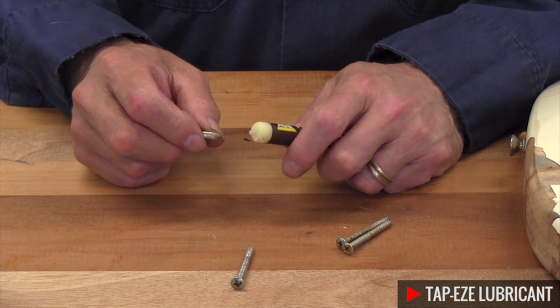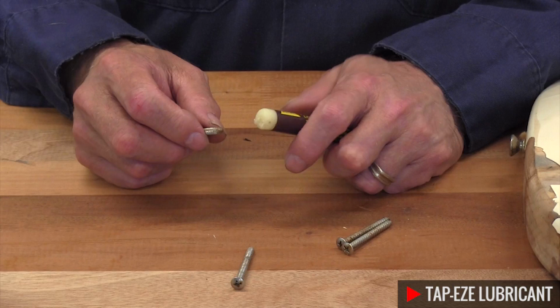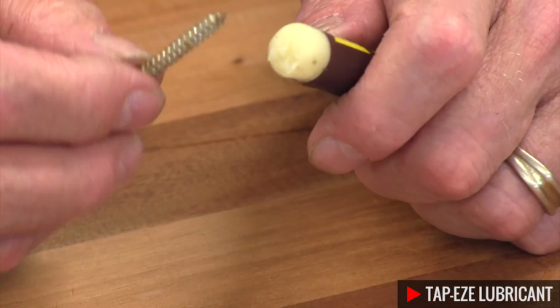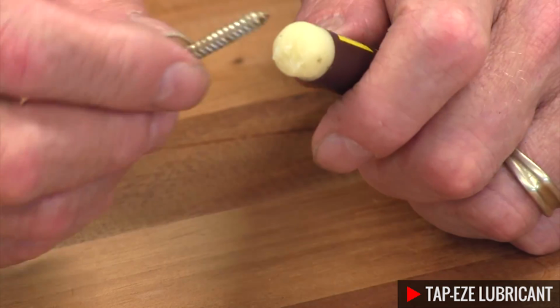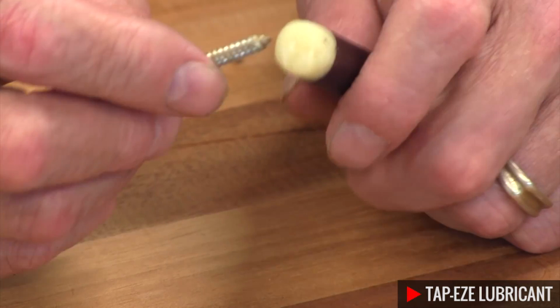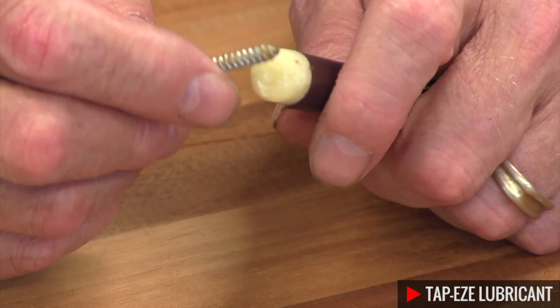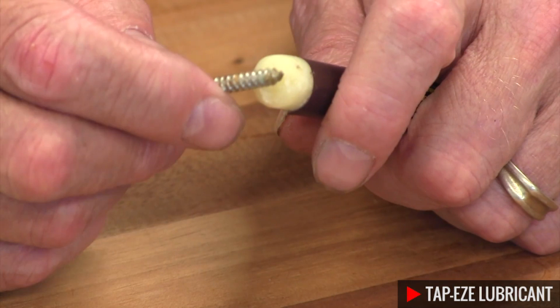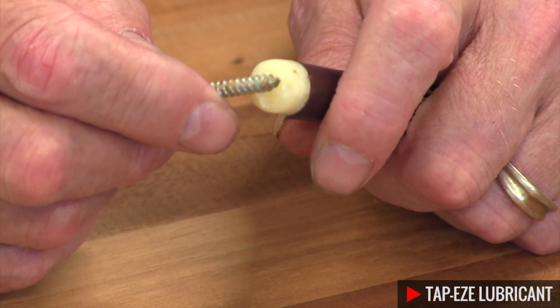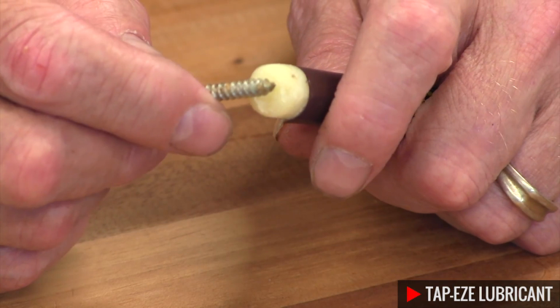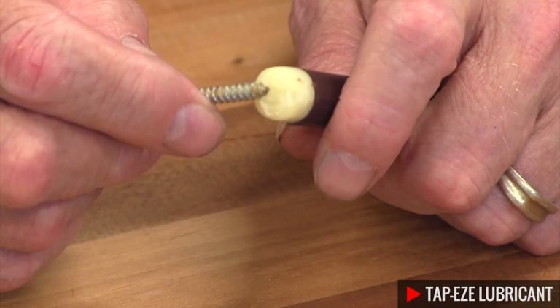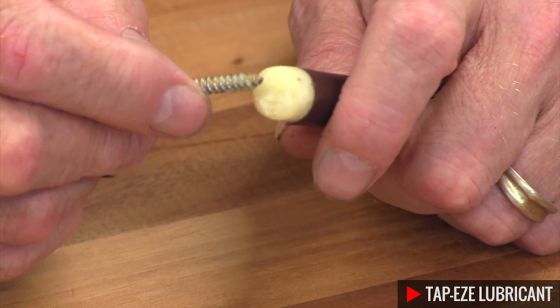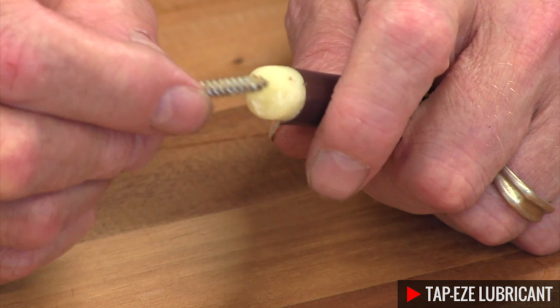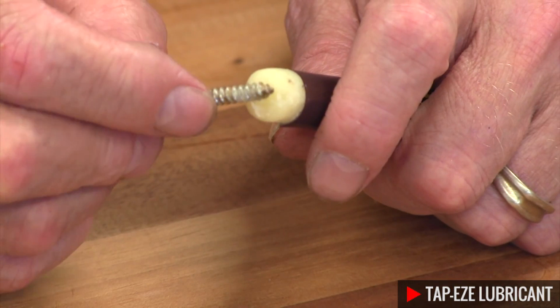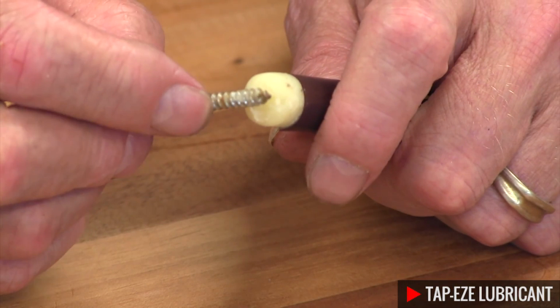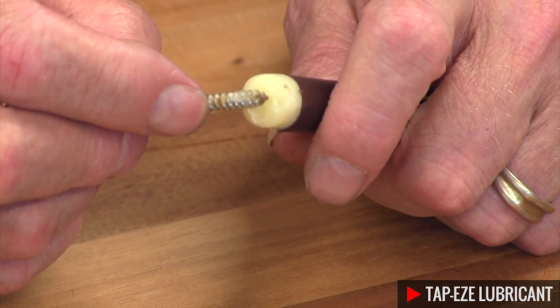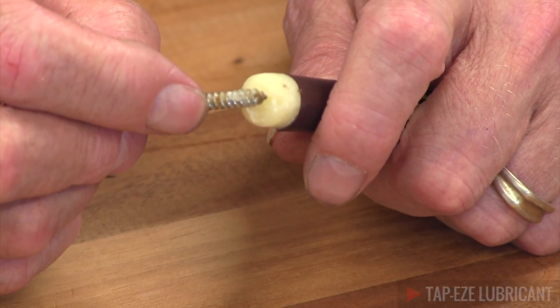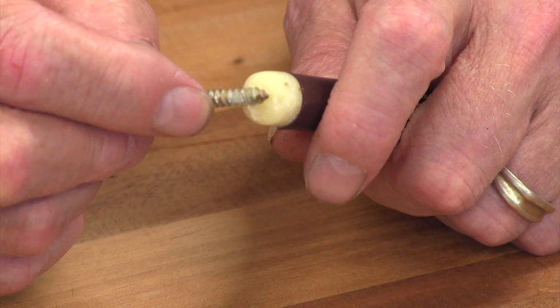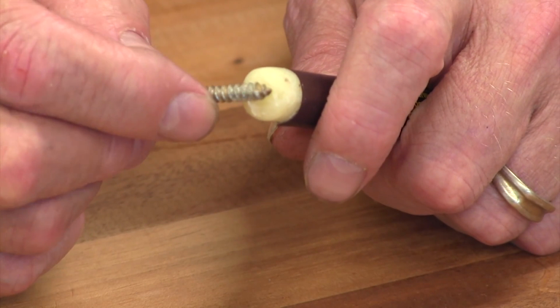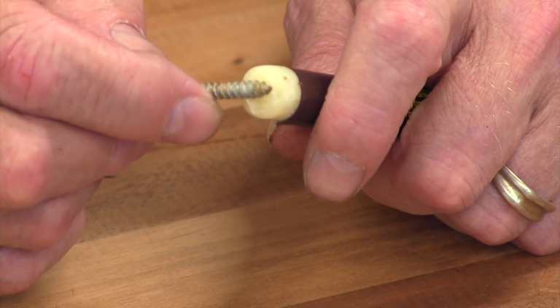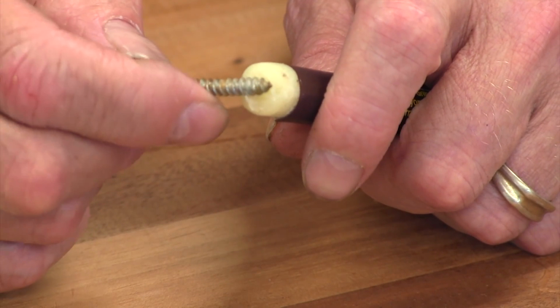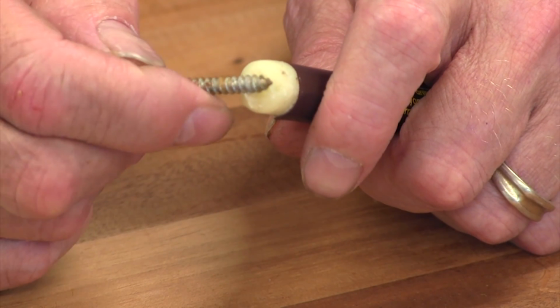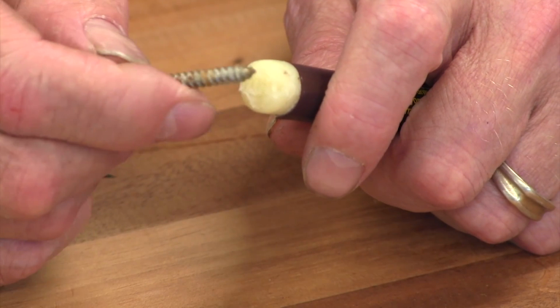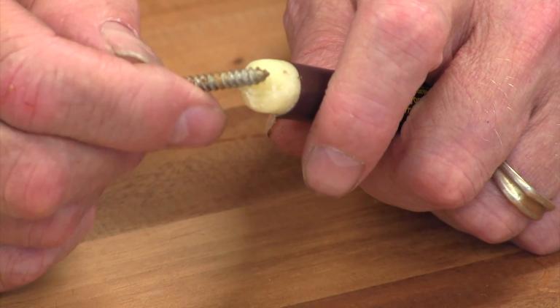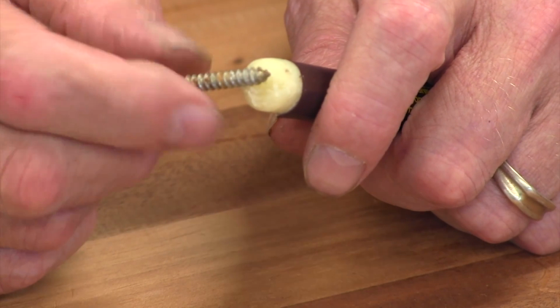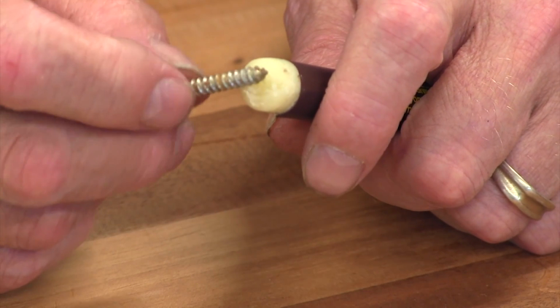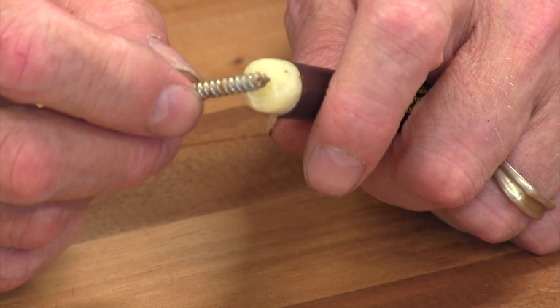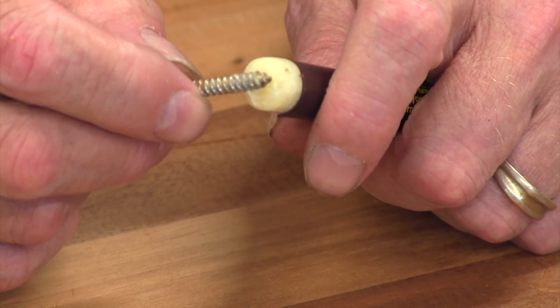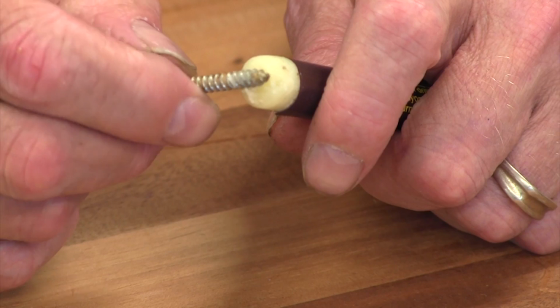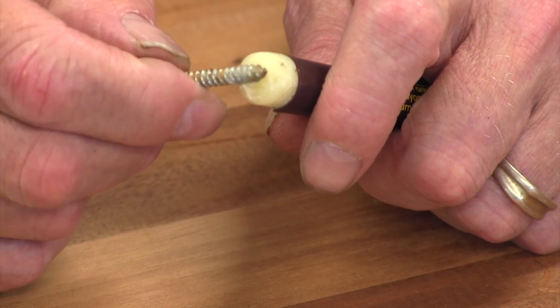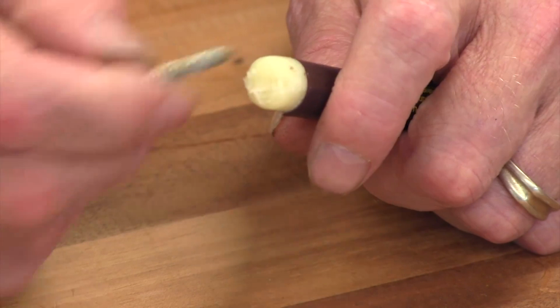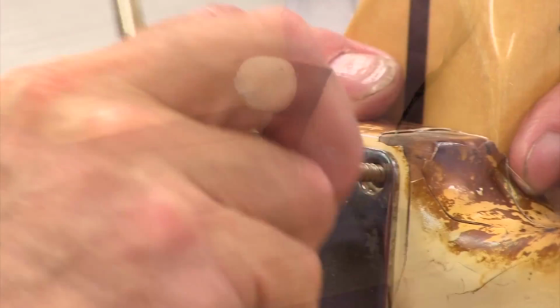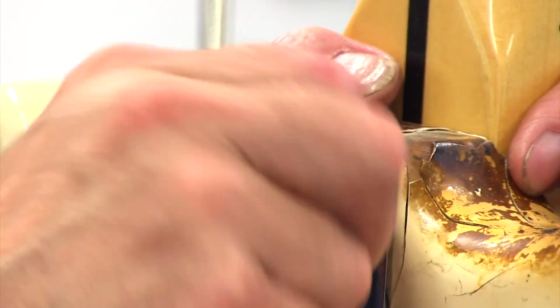Tap-Ease is a thread lubricant that will help drive the screws into the hard maple a little easier without any trouble.